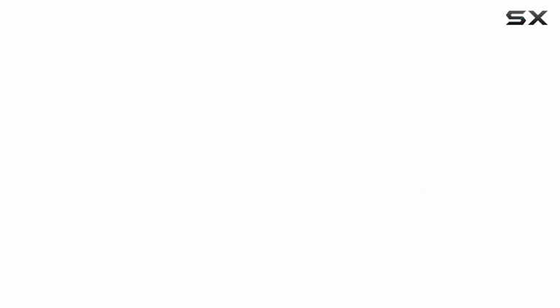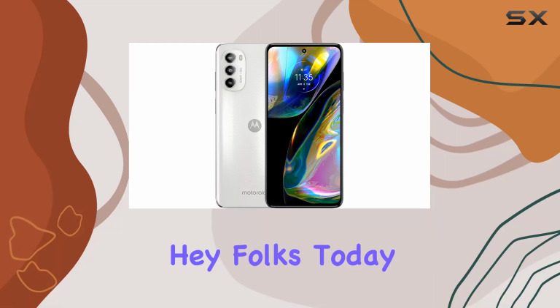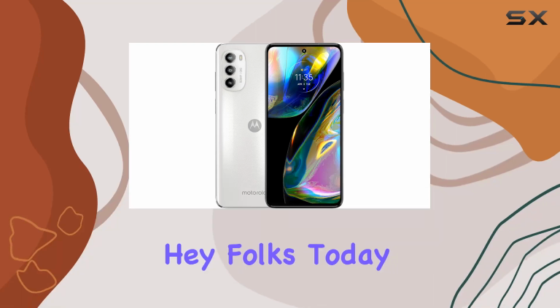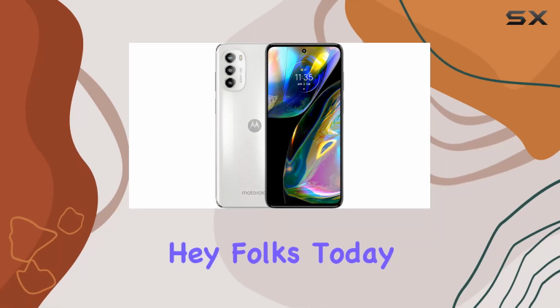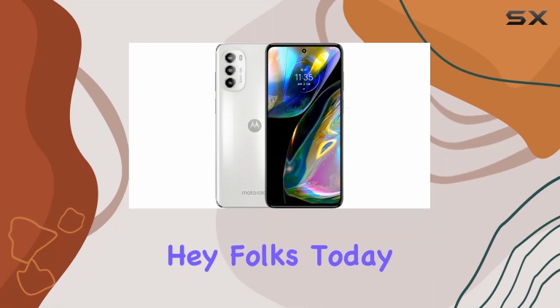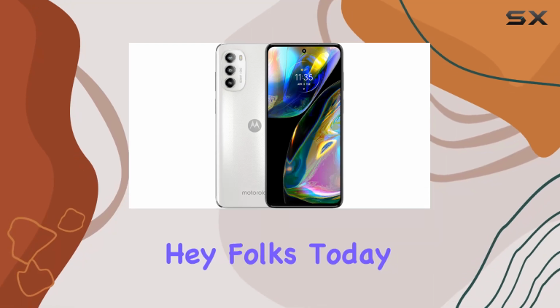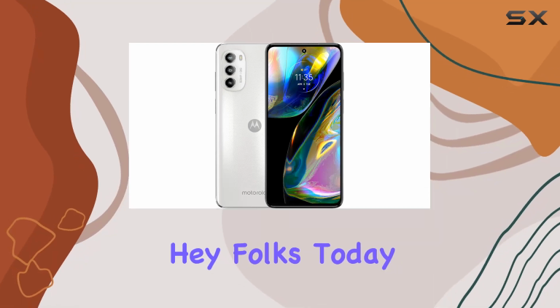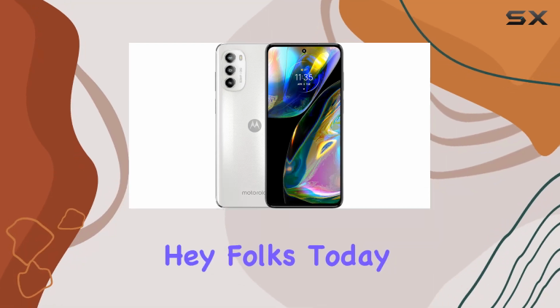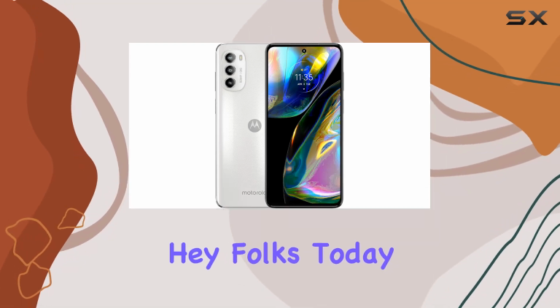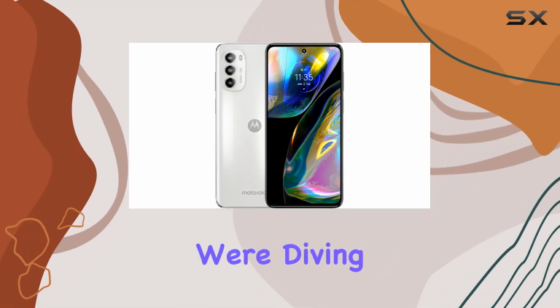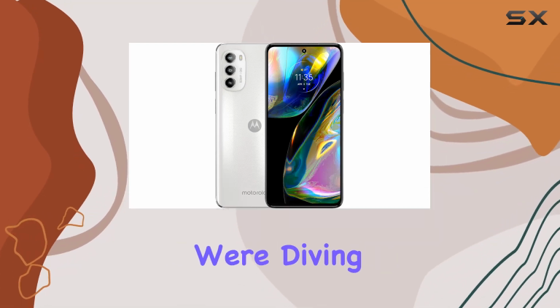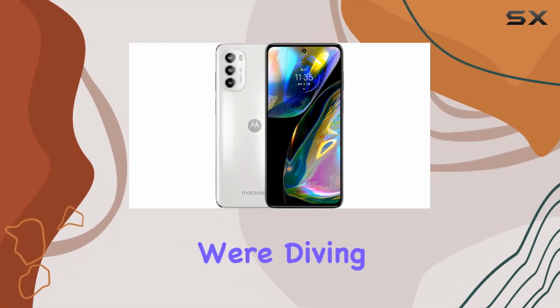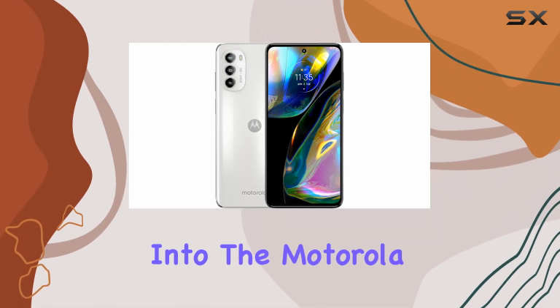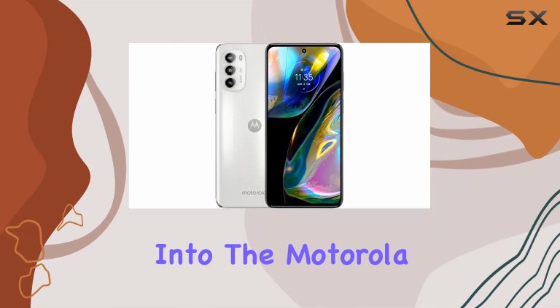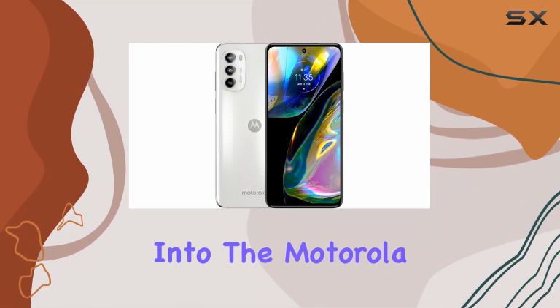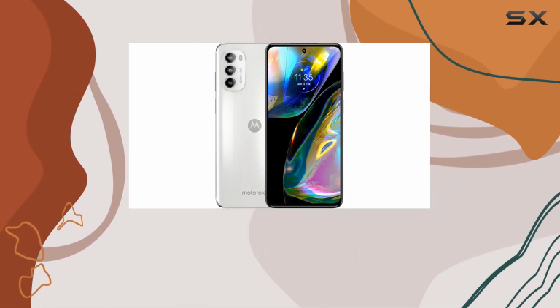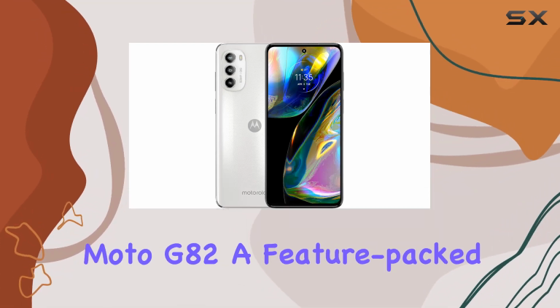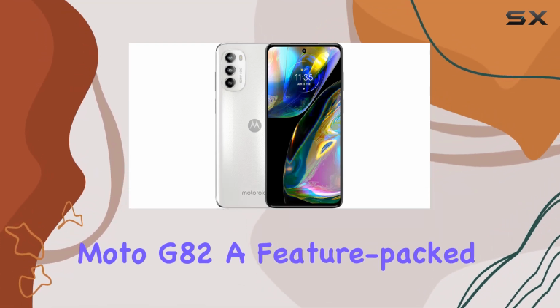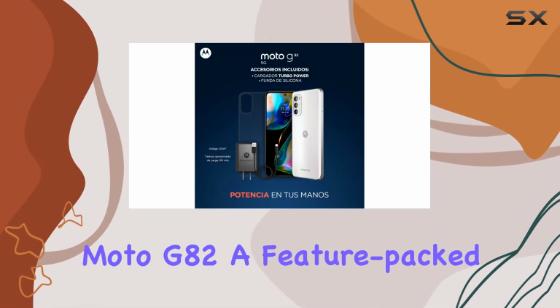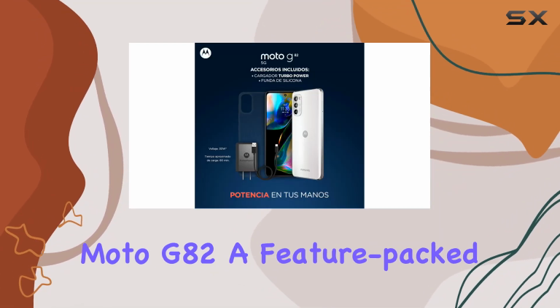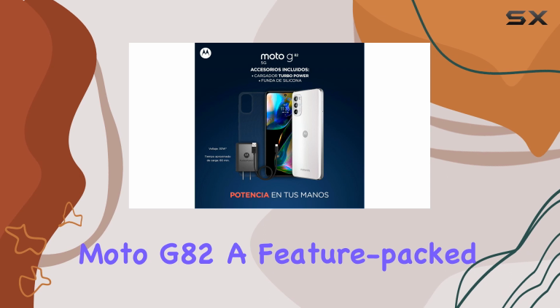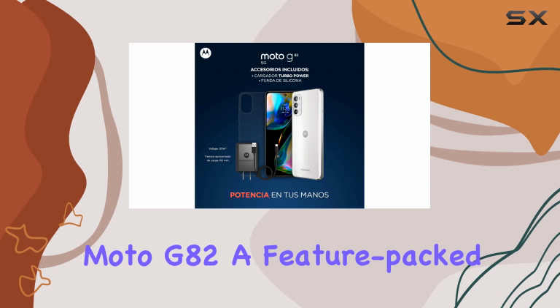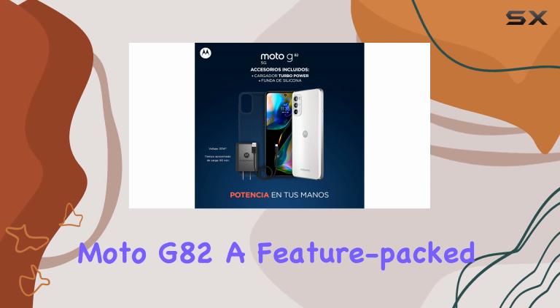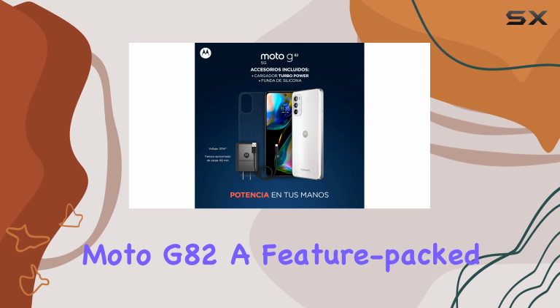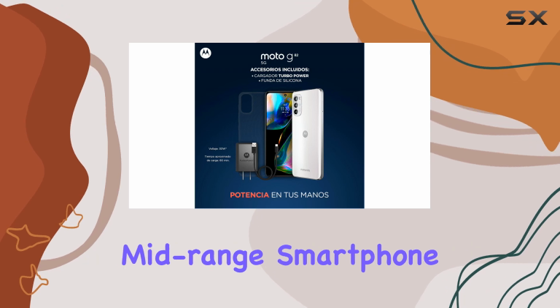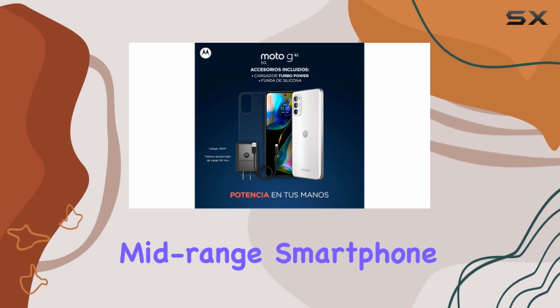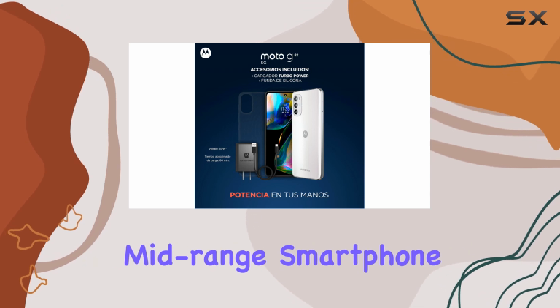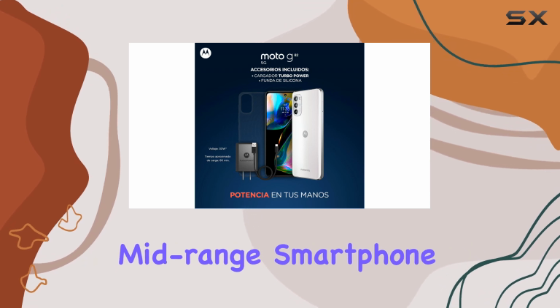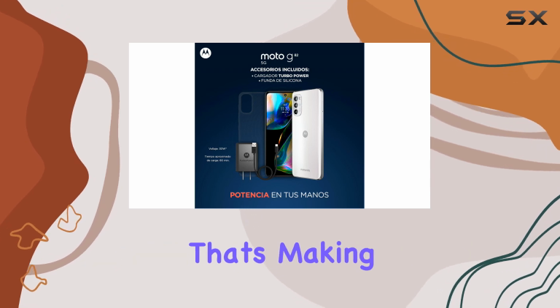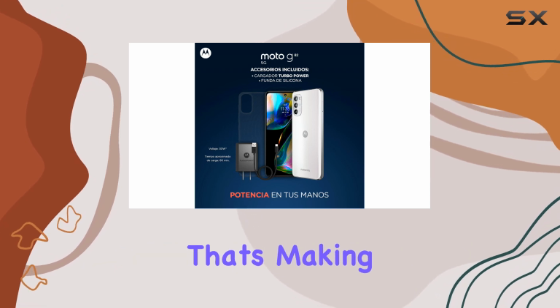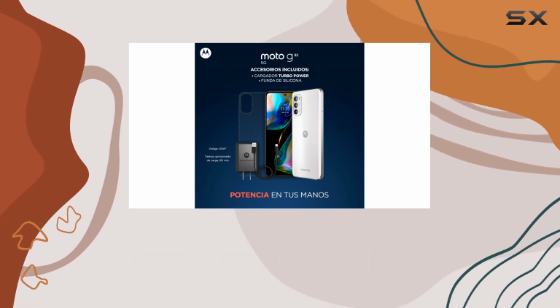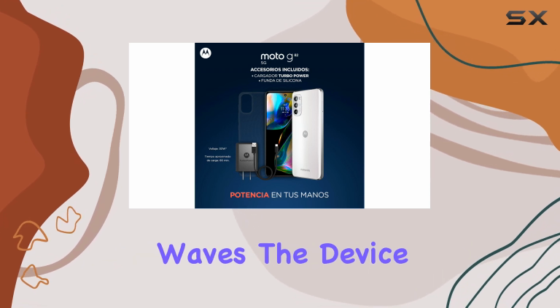Hey folks! Today, we're diving into the Motorola Moto G82, a feature-packed mid-range smartphone that's making waves.